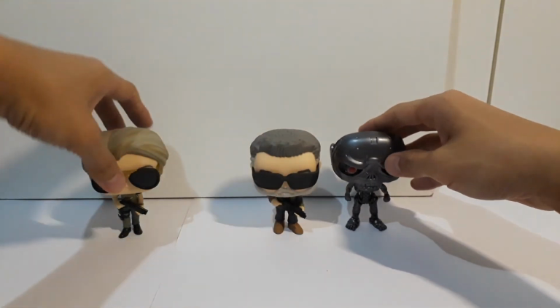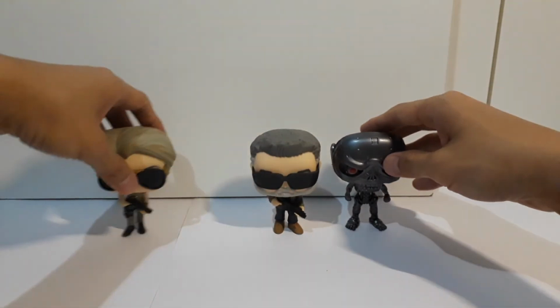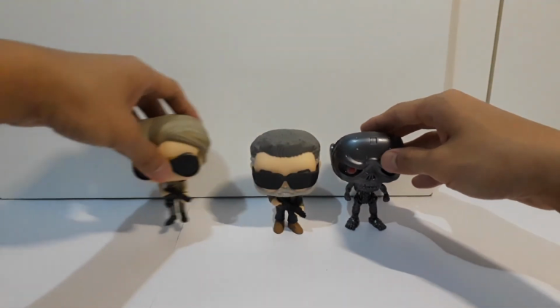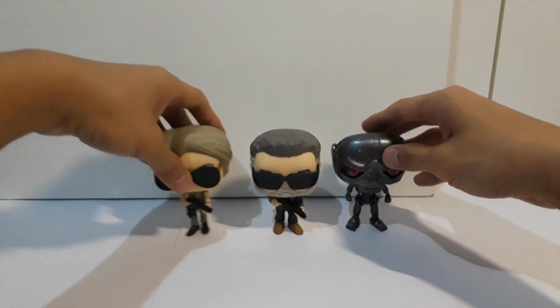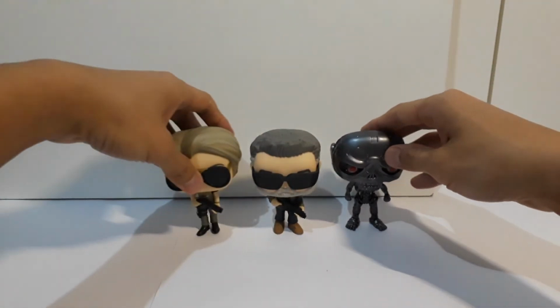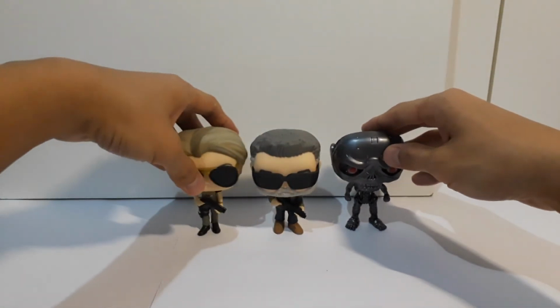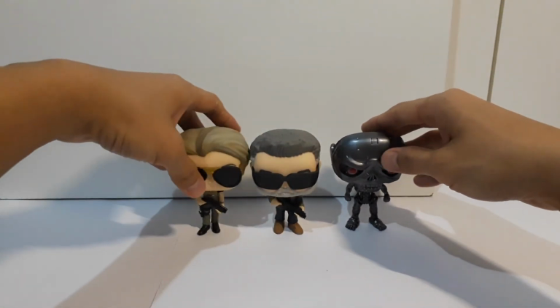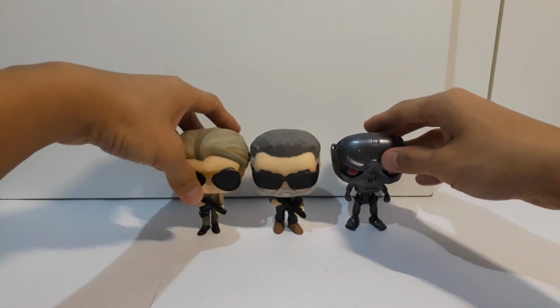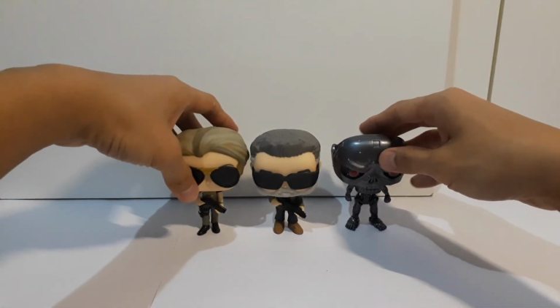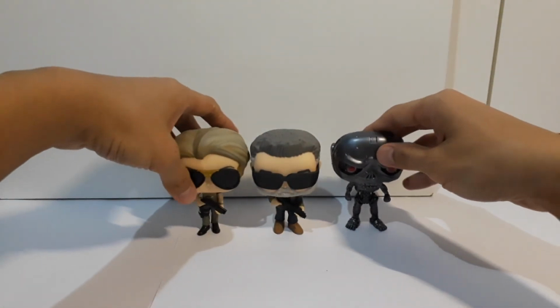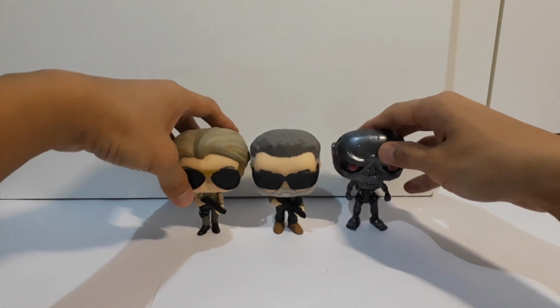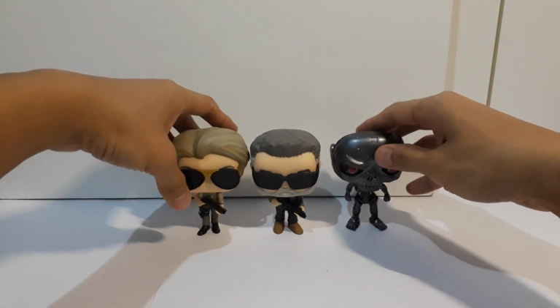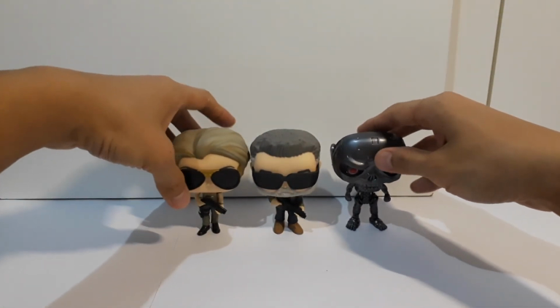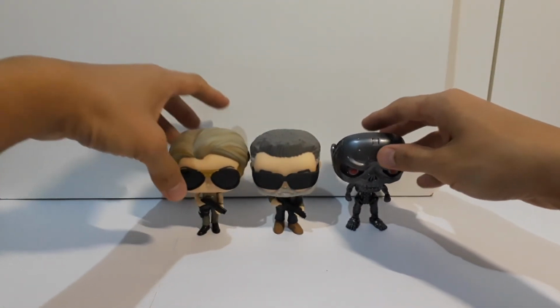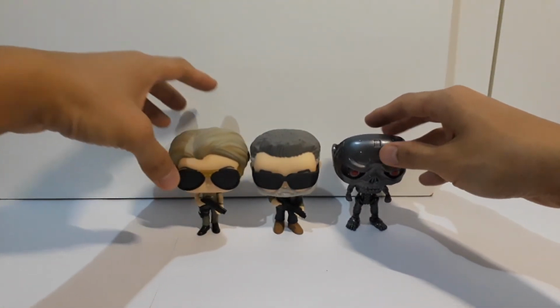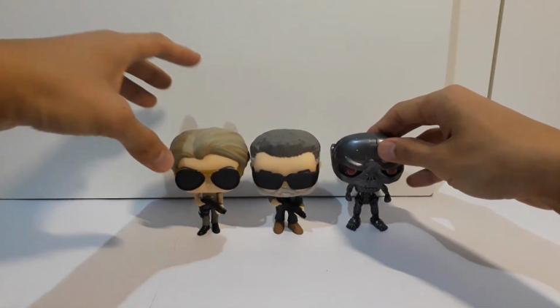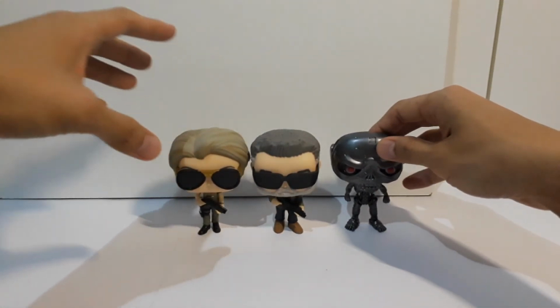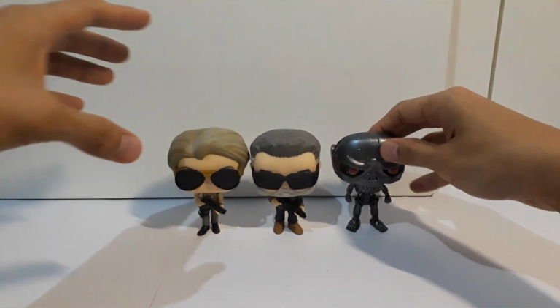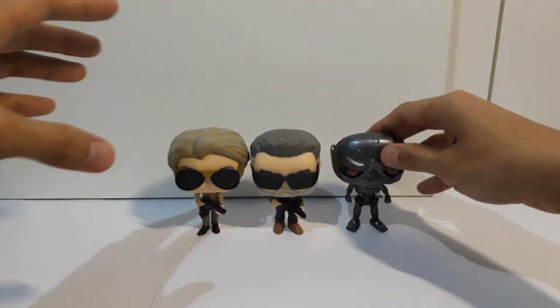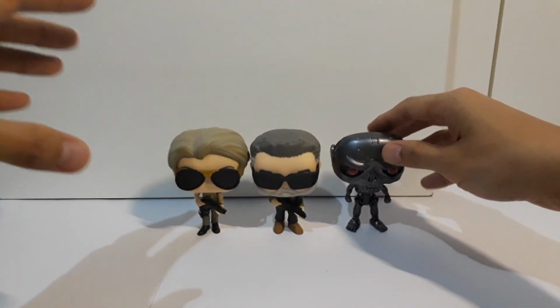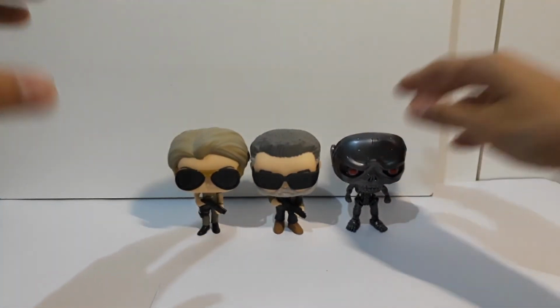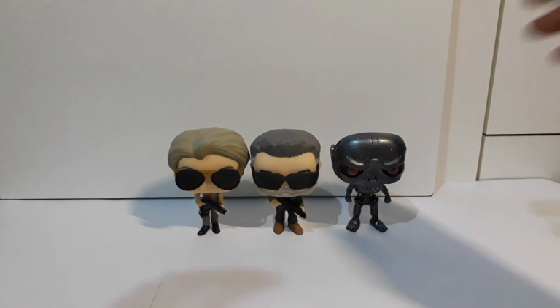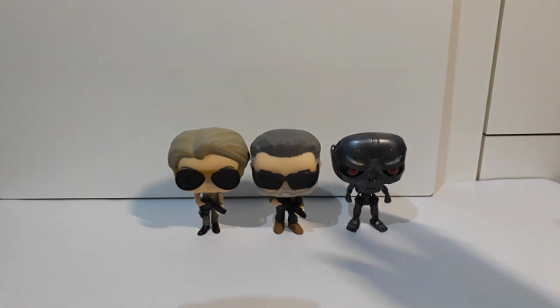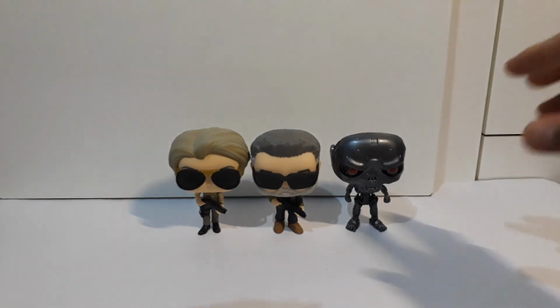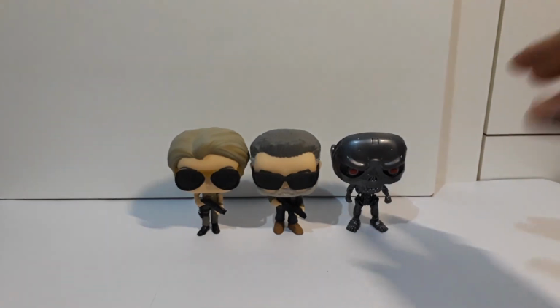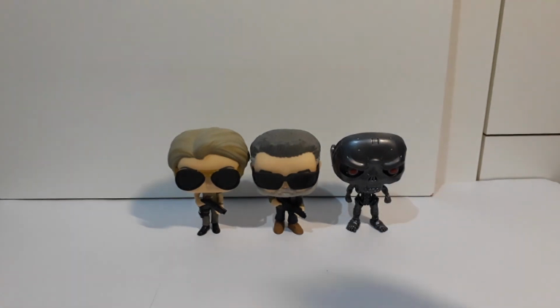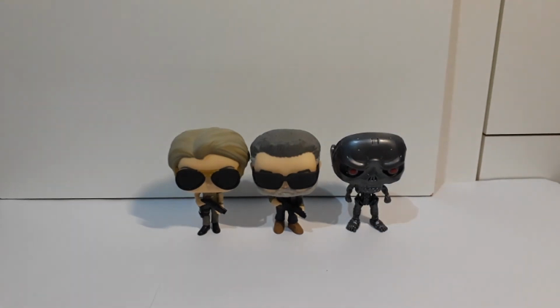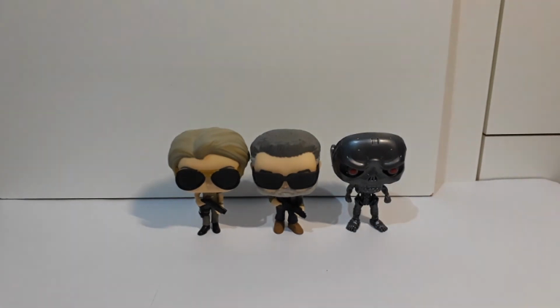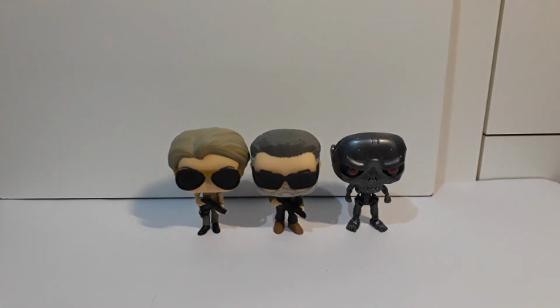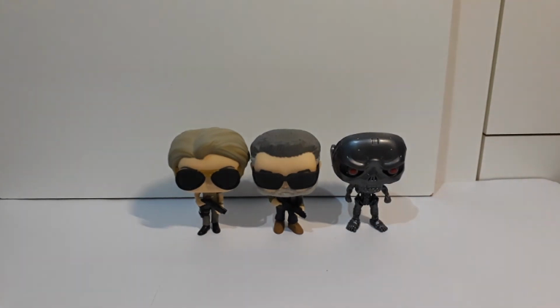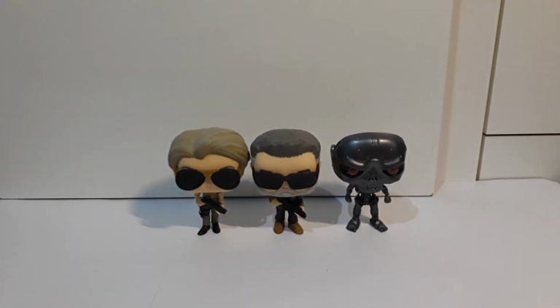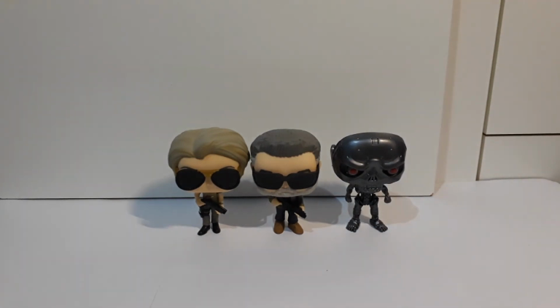Thank you for watching. Don't forget to like, comment, and subscribe for more Pop Vinyl unboxings. Thank you.